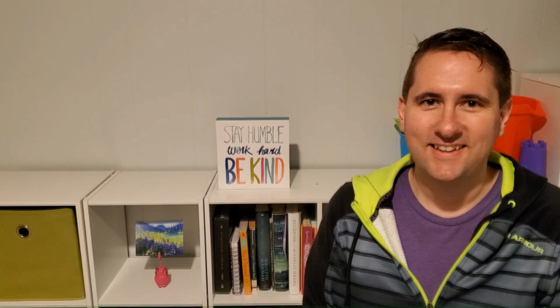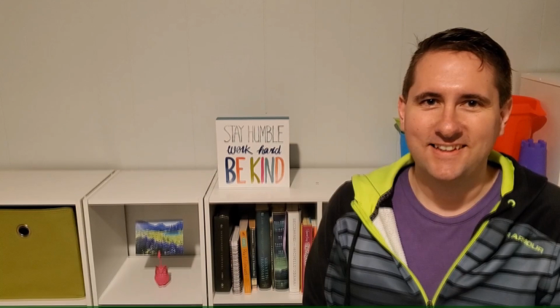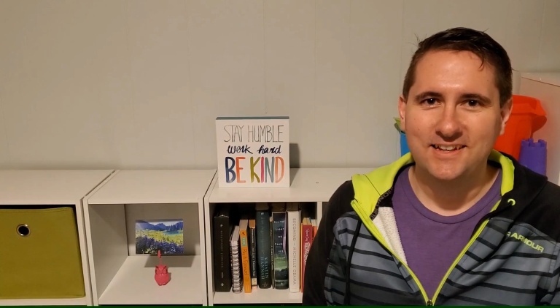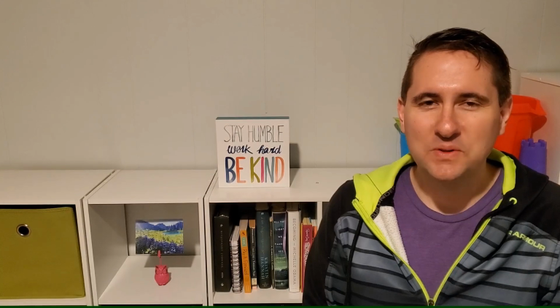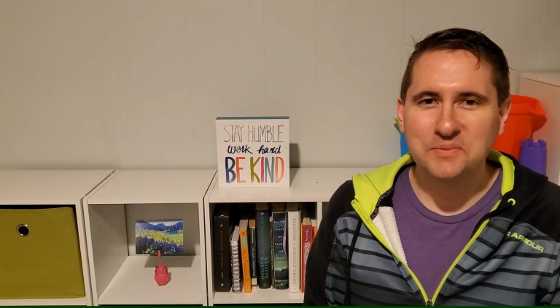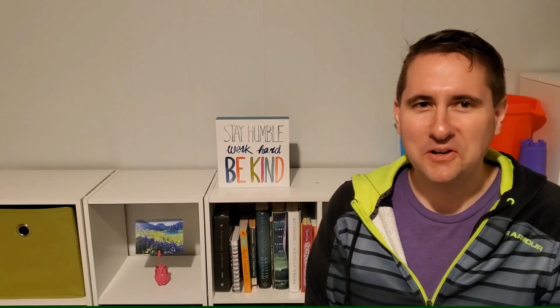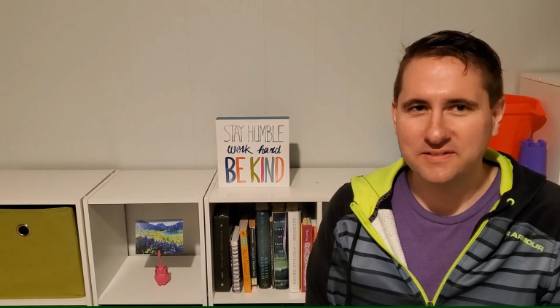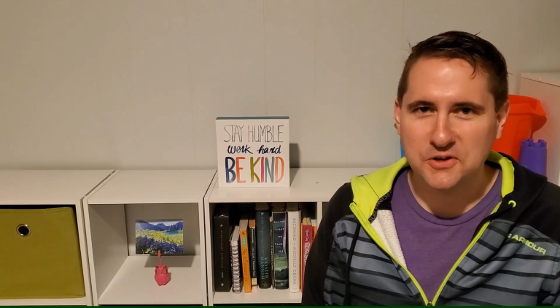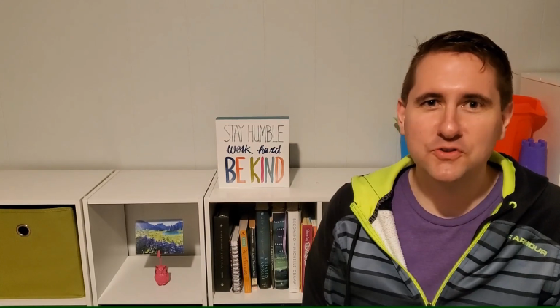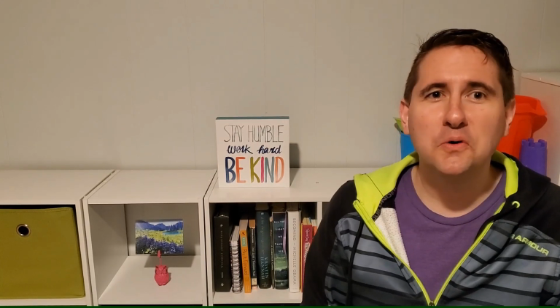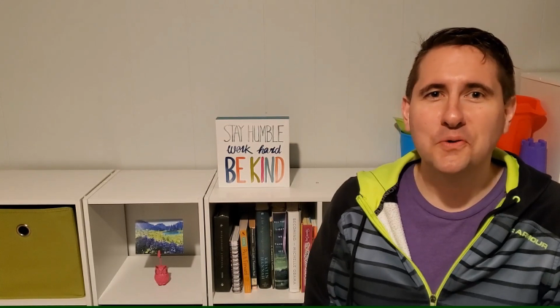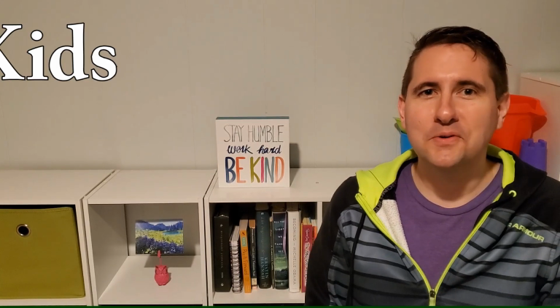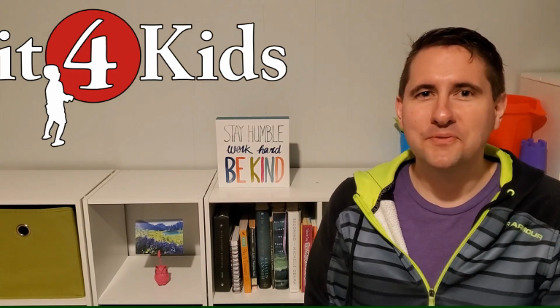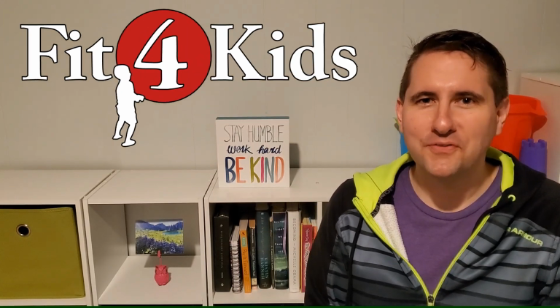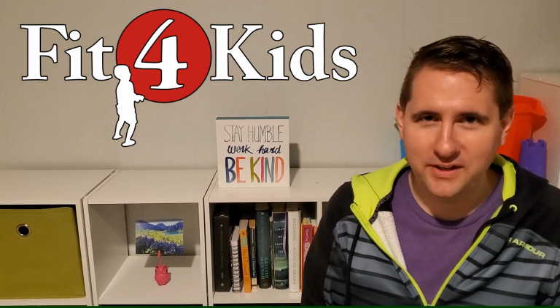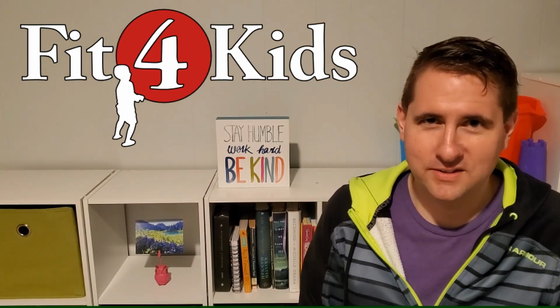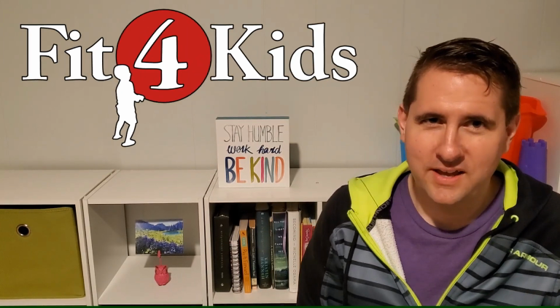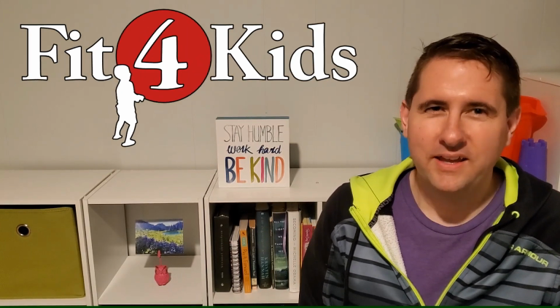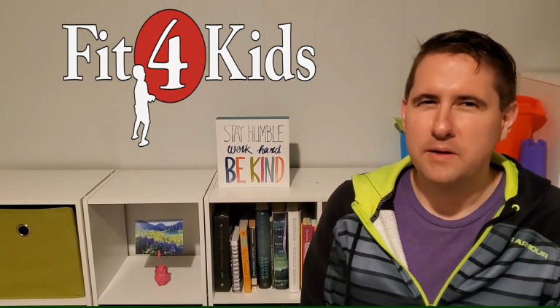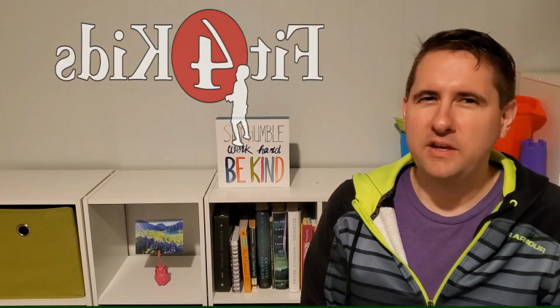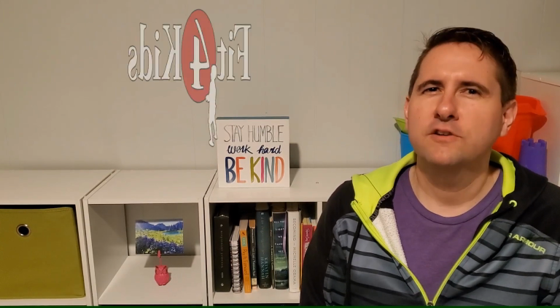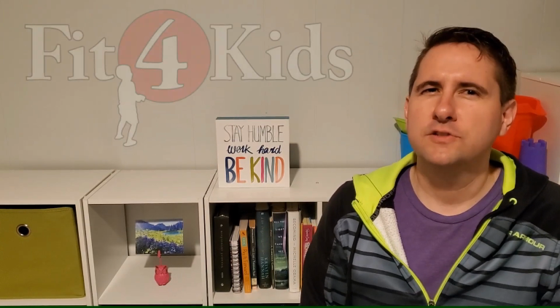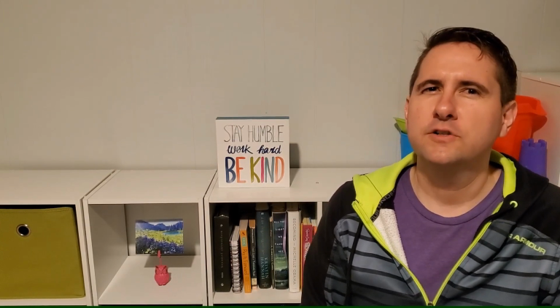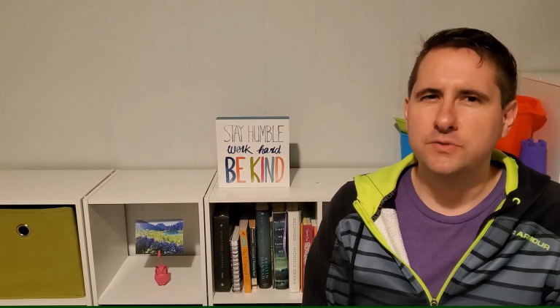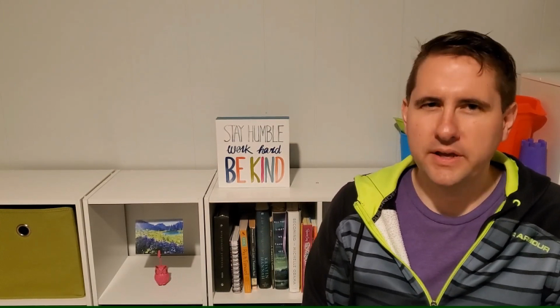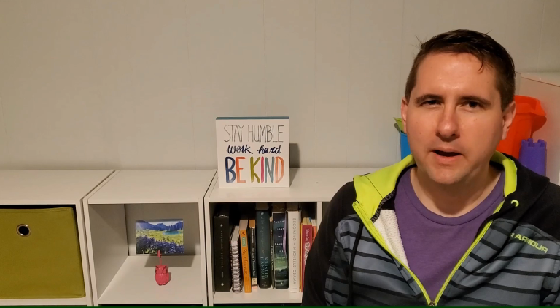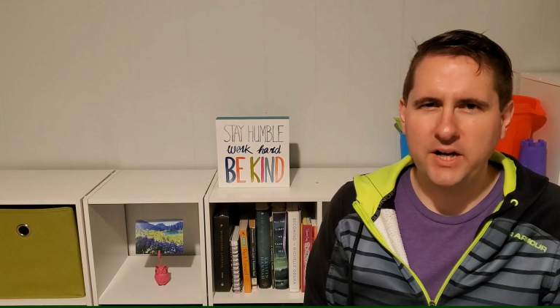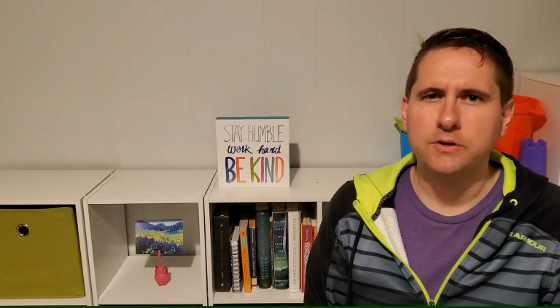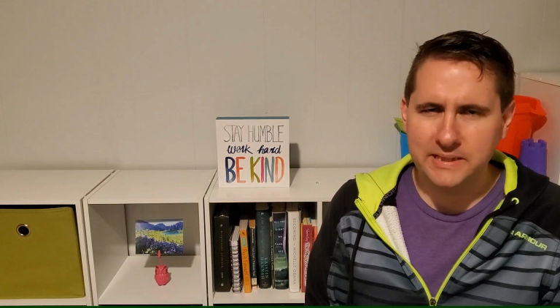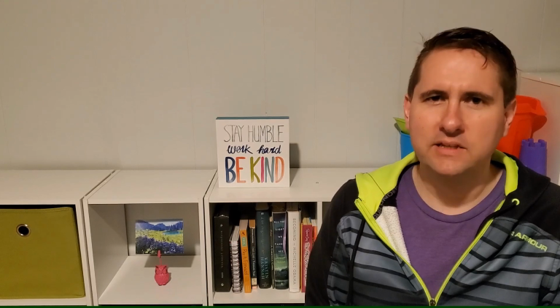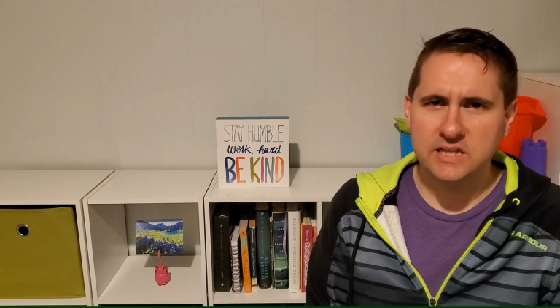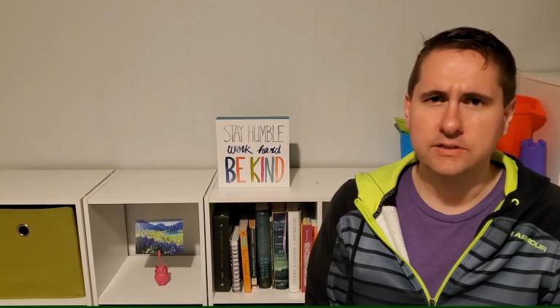What's up, y'all? It's Coach Suho with Greater Richmond Fit for Kids, and I'm here to talk to you today about complete sentences.